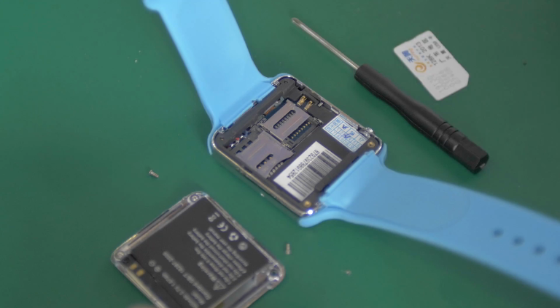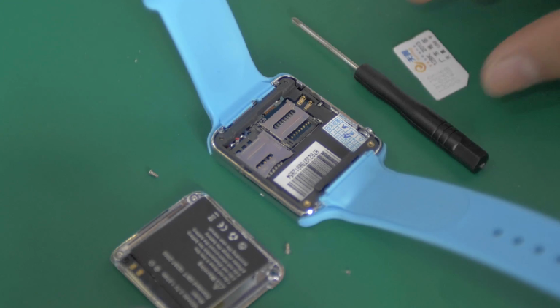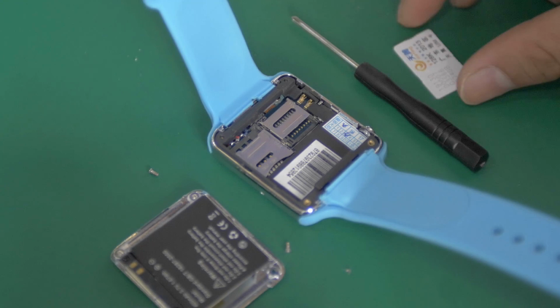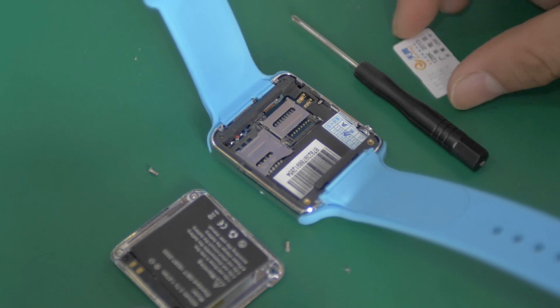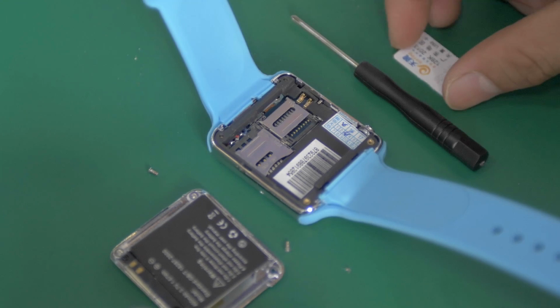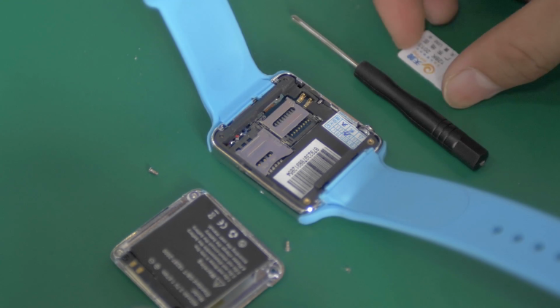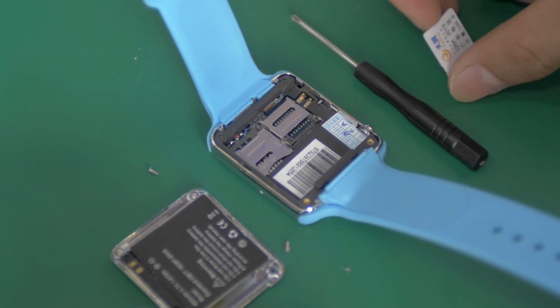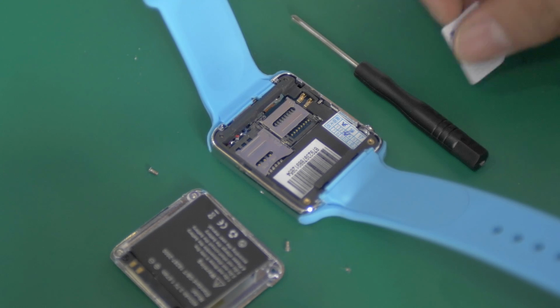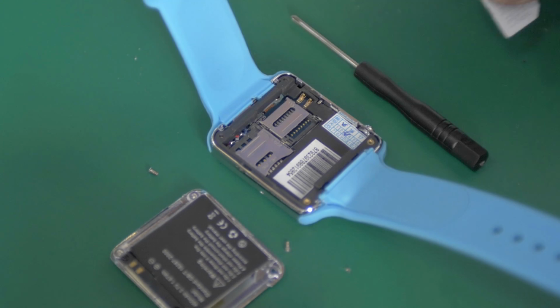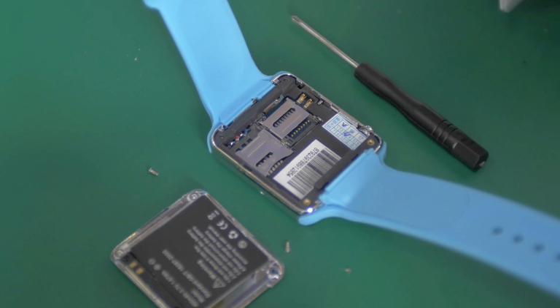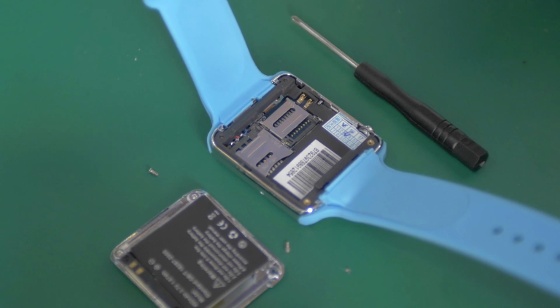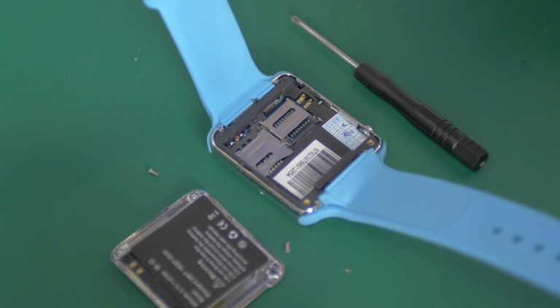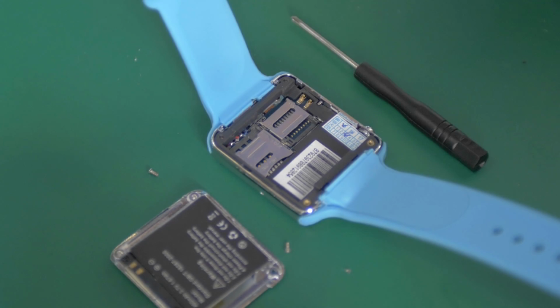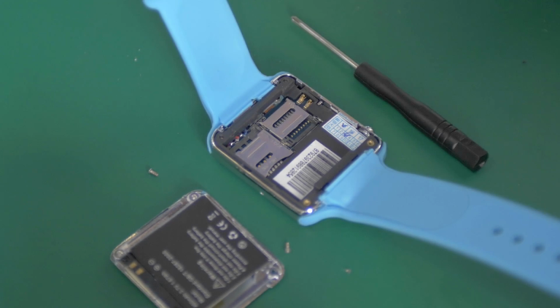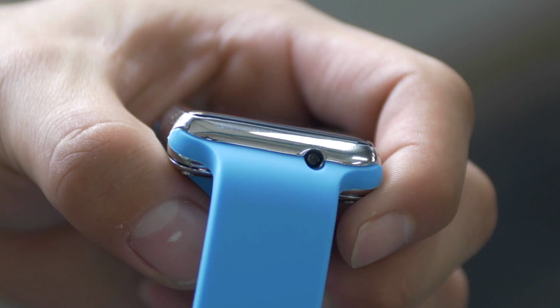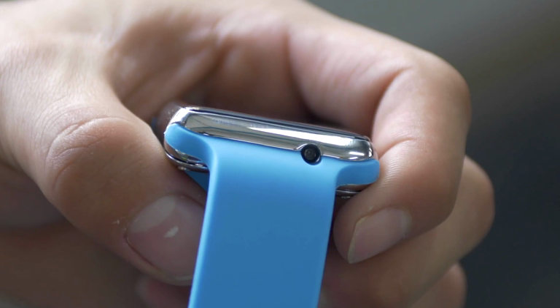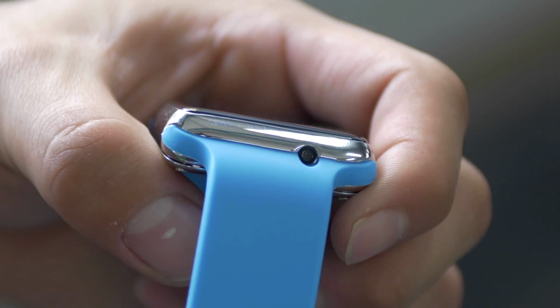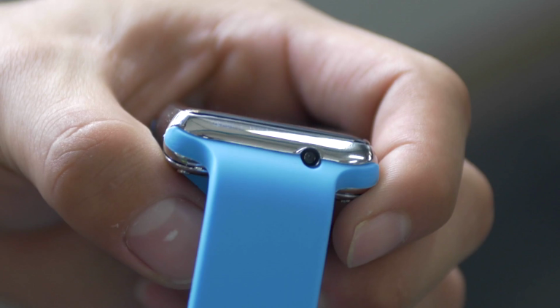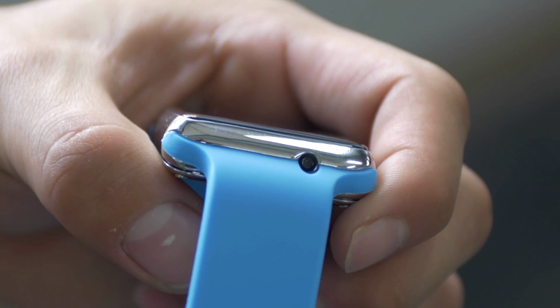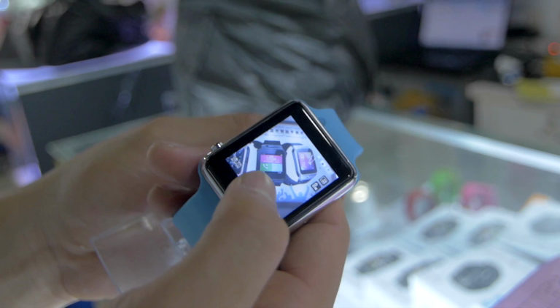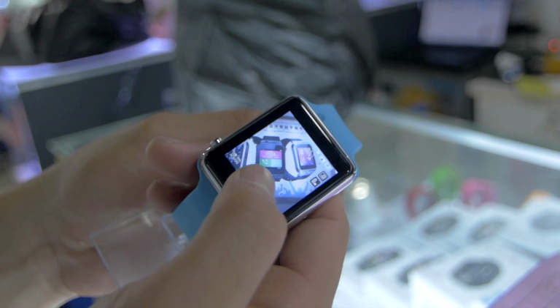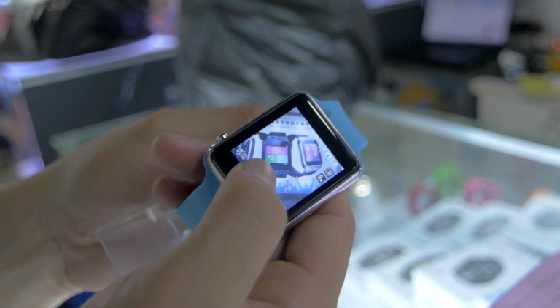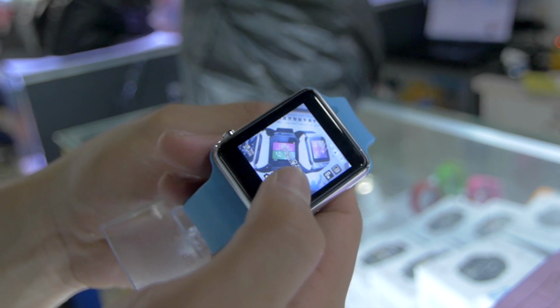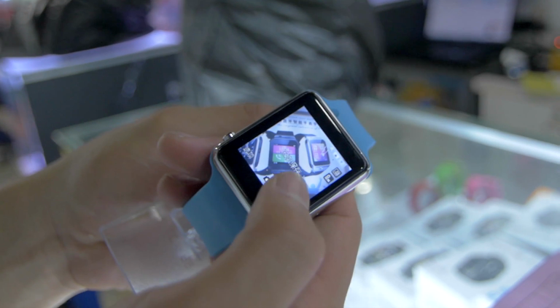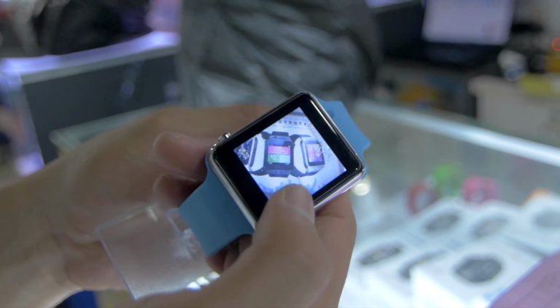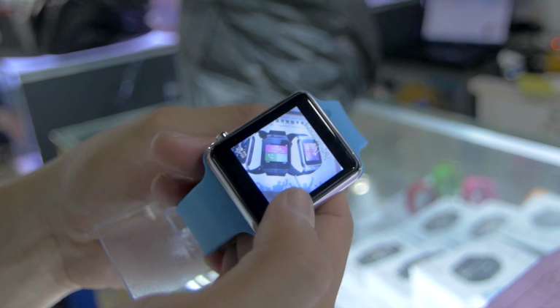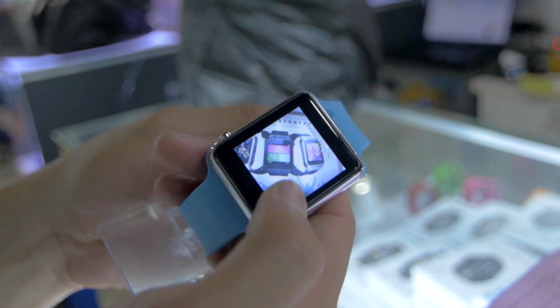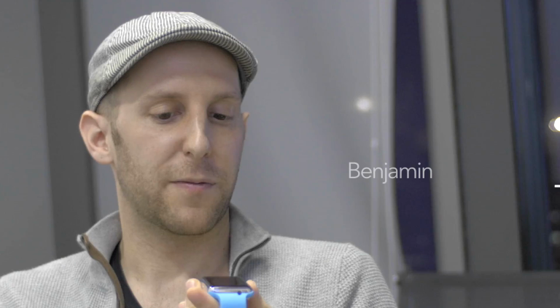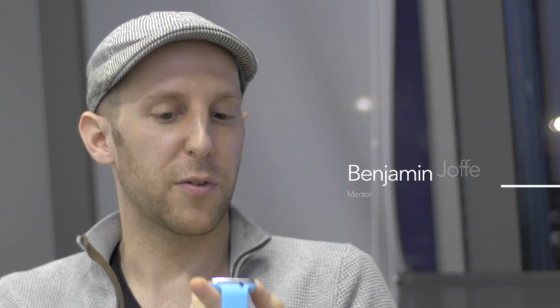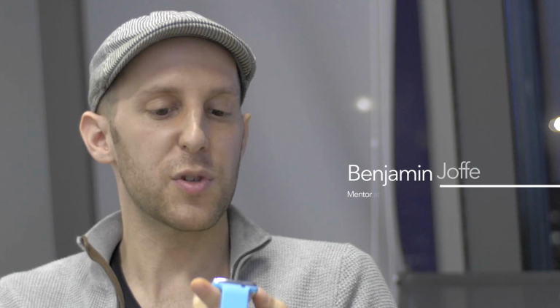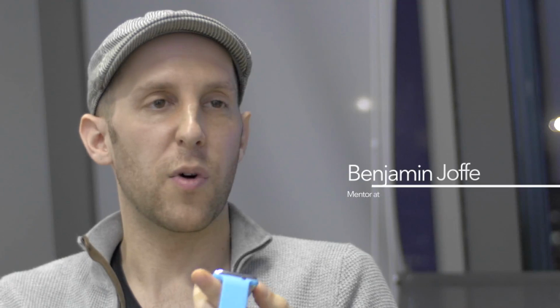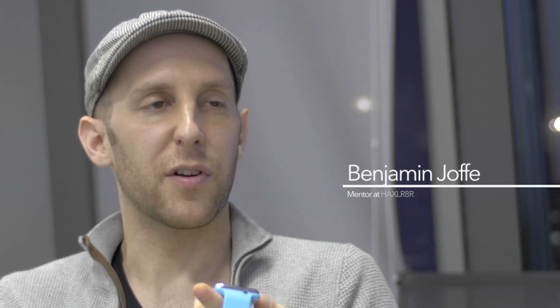Take a look inside and you'll find a SIM and flashcard slot. On the side is a camera that can take photos and video.